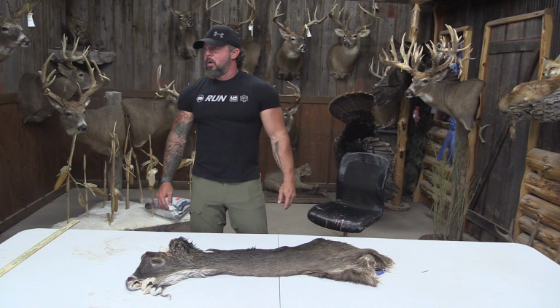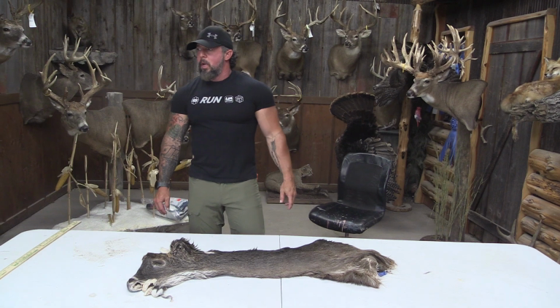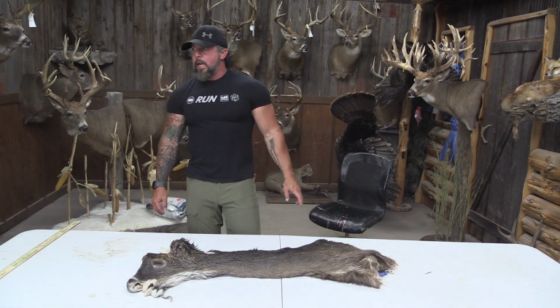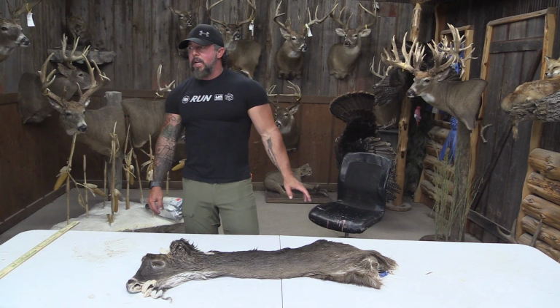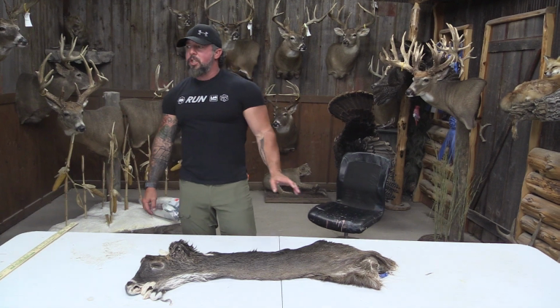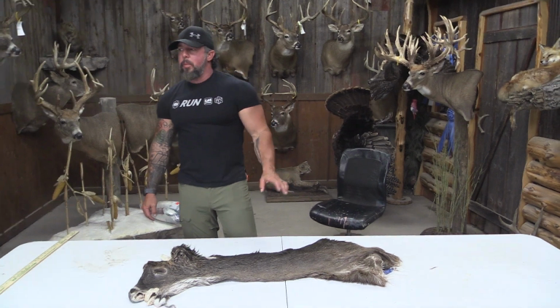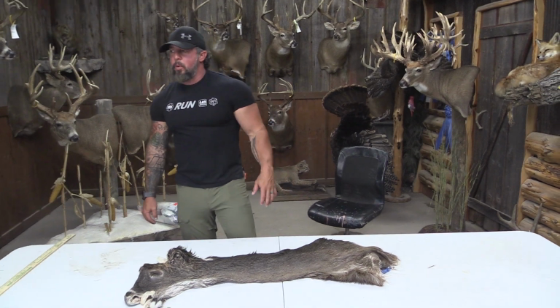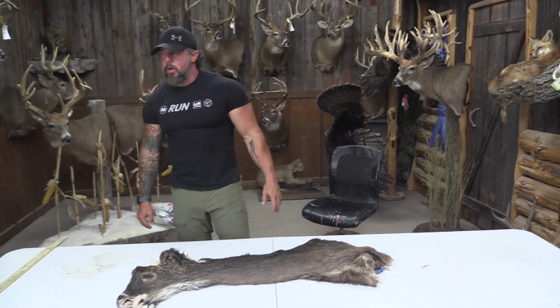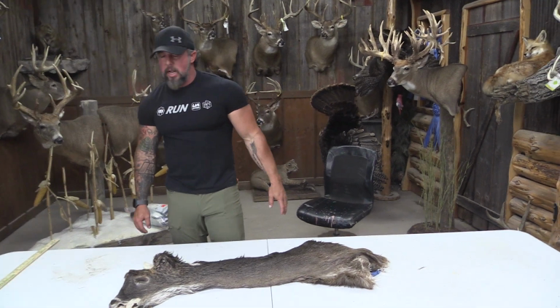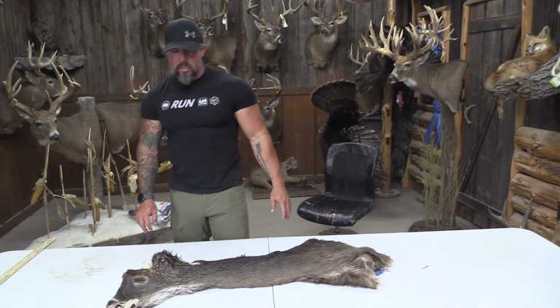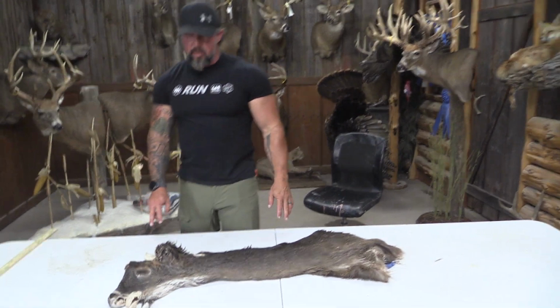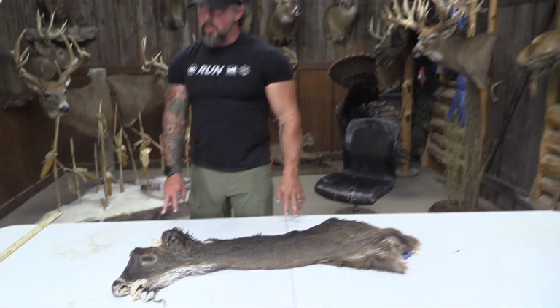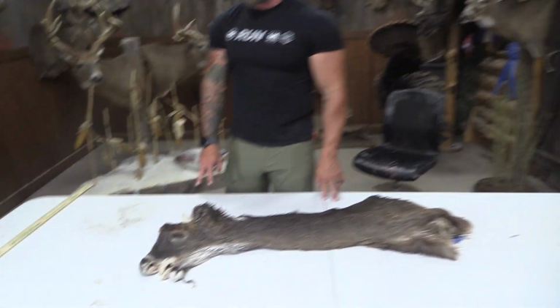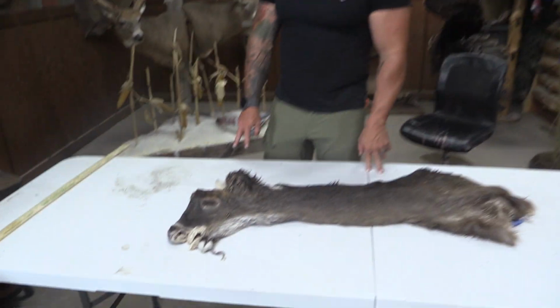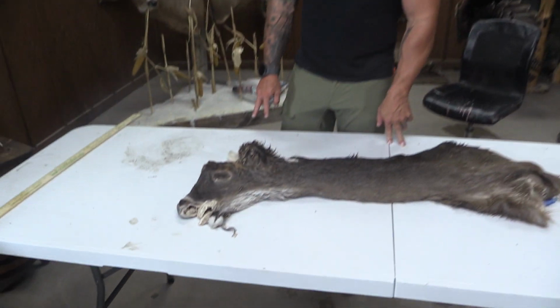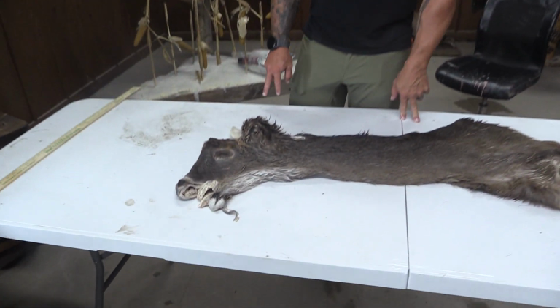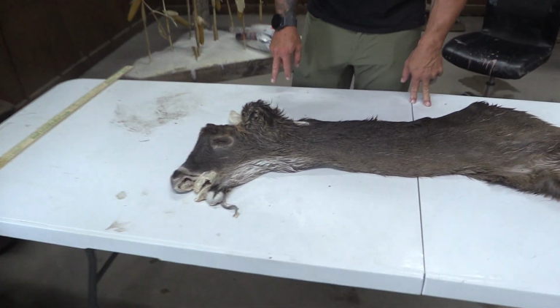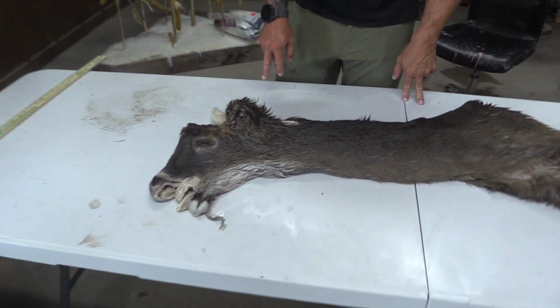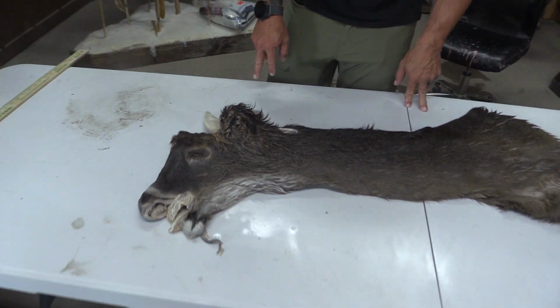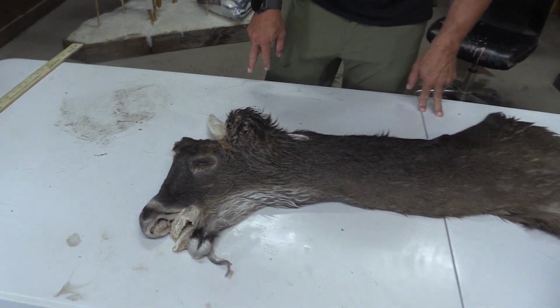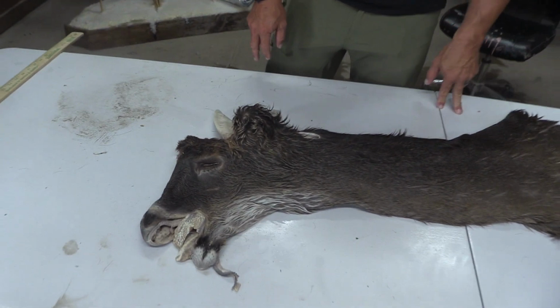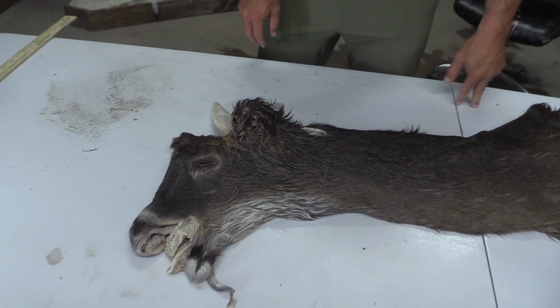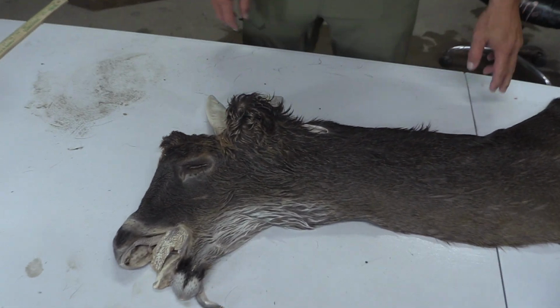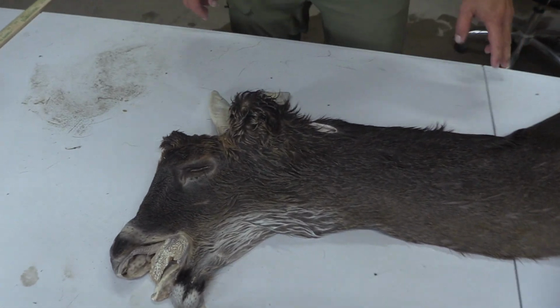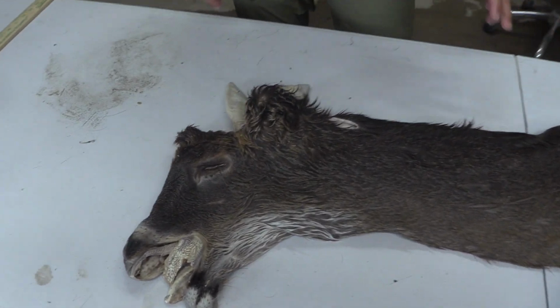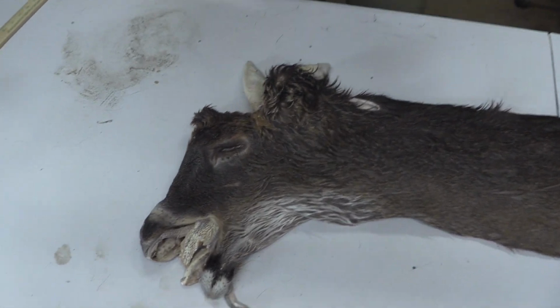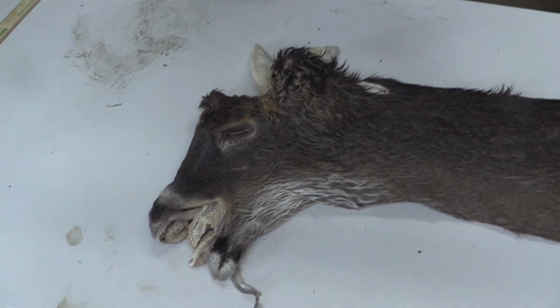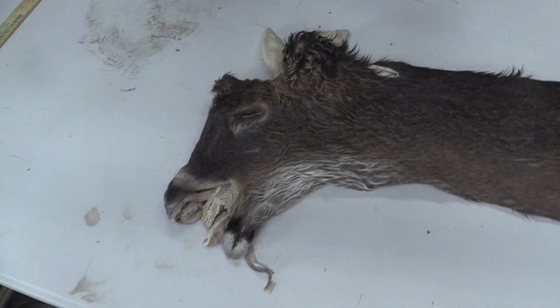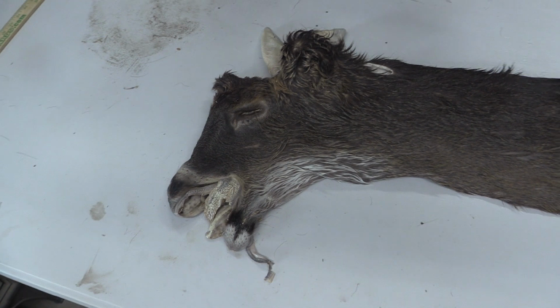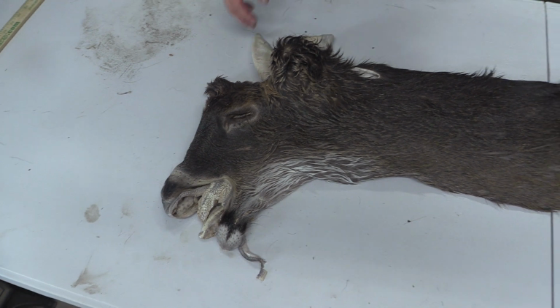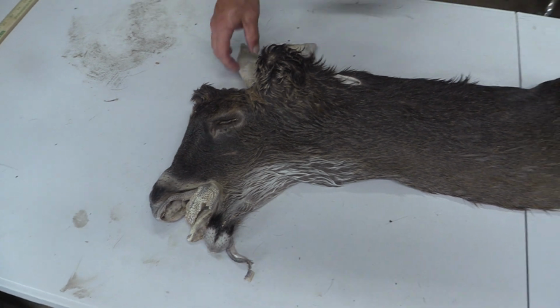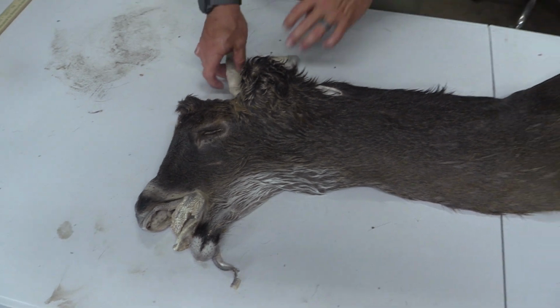Hey guys, it's John with Old Barn Taxidermy. This is going to be tag number 2611, 7x20.